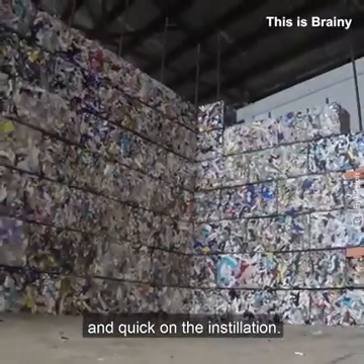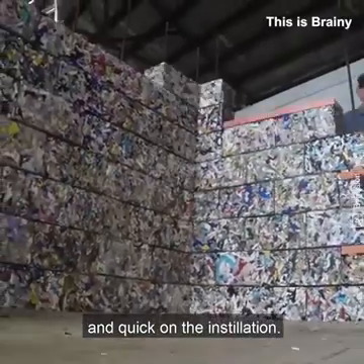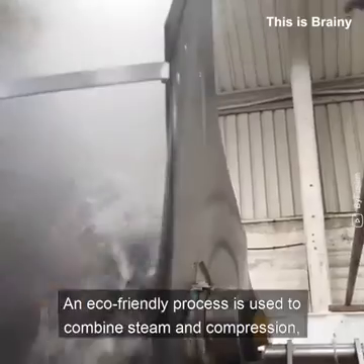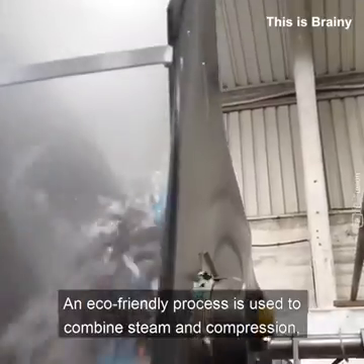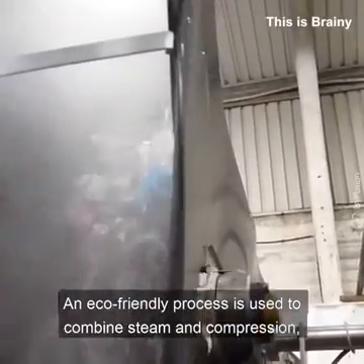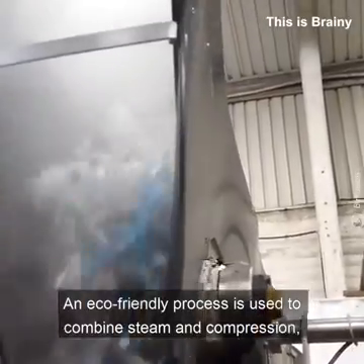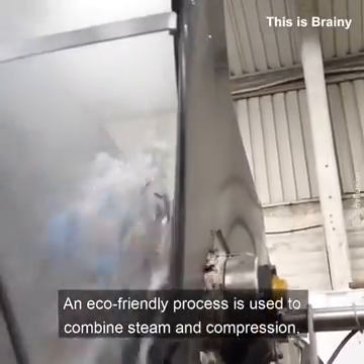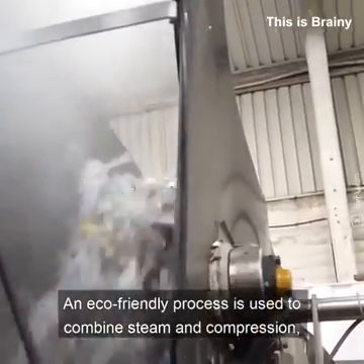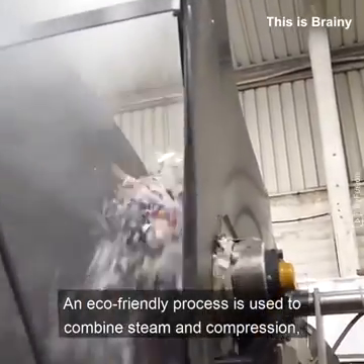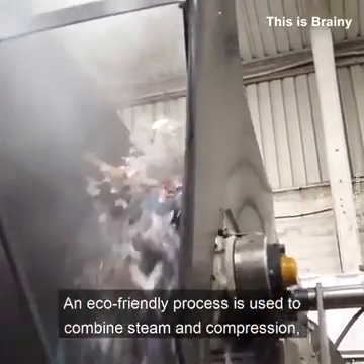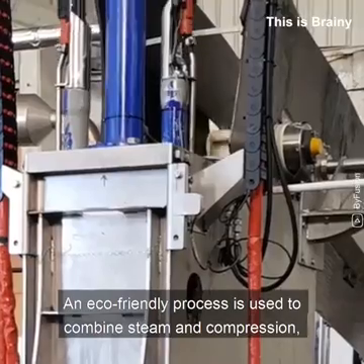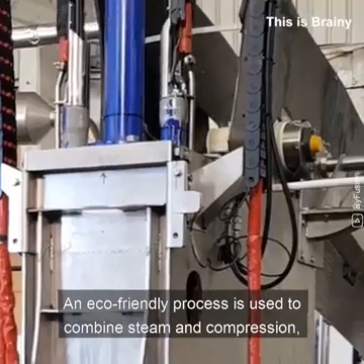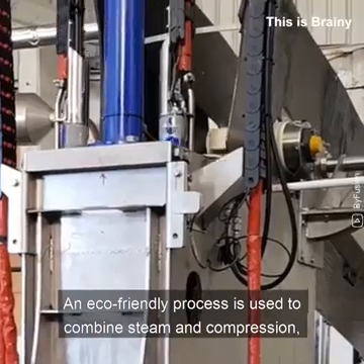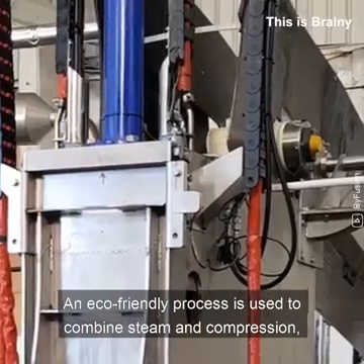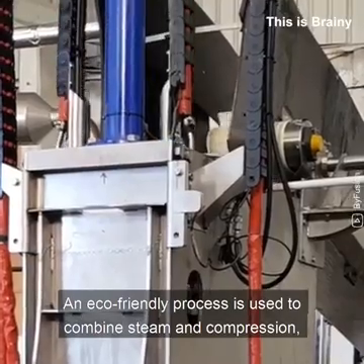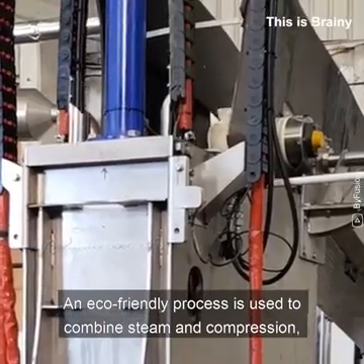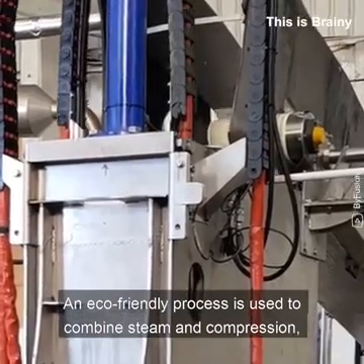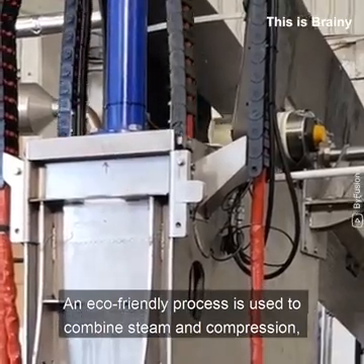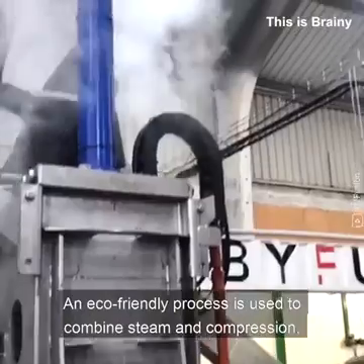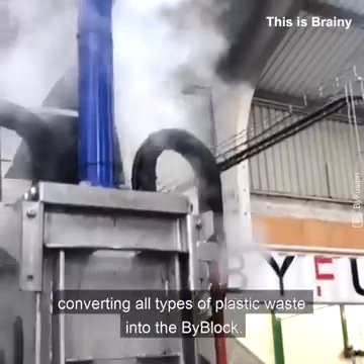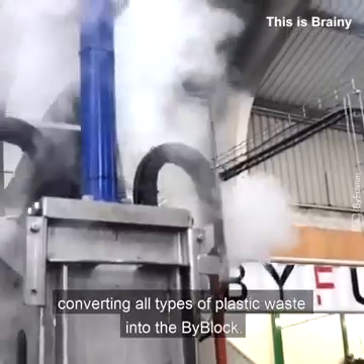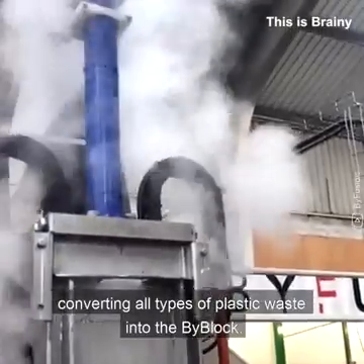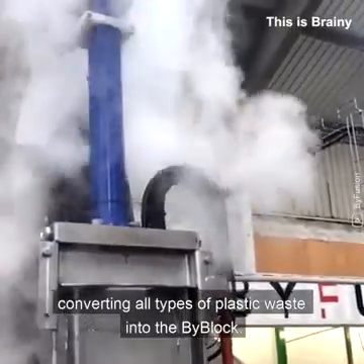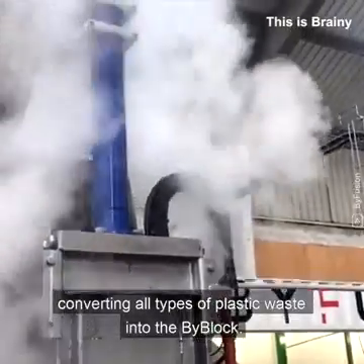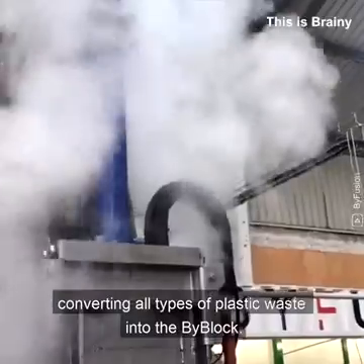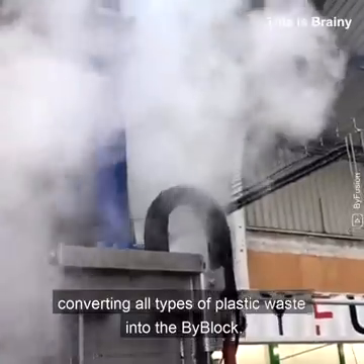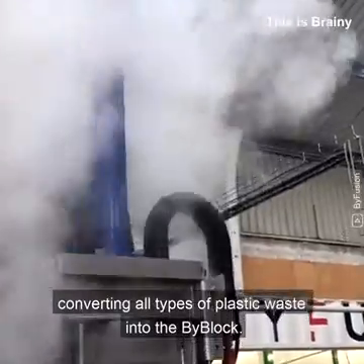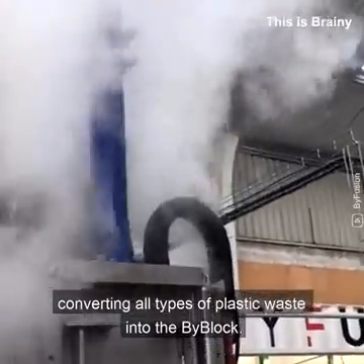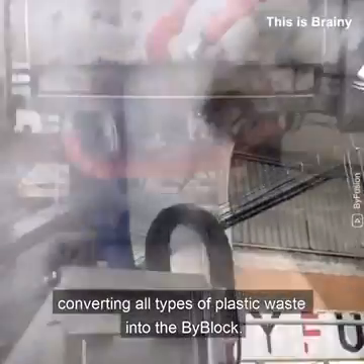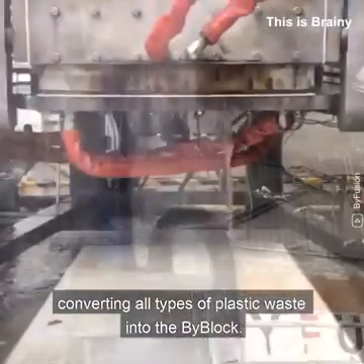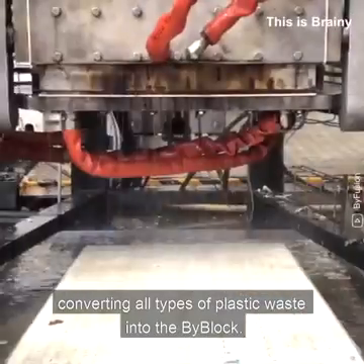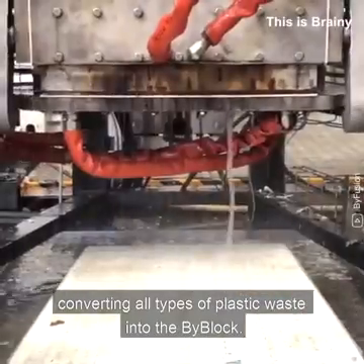An eco-friendly process is used to combine steam and compression, converting all types of plastic waste into the BiBlock.